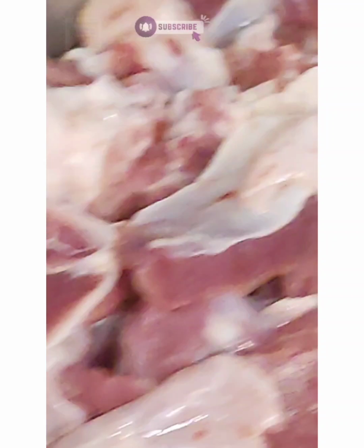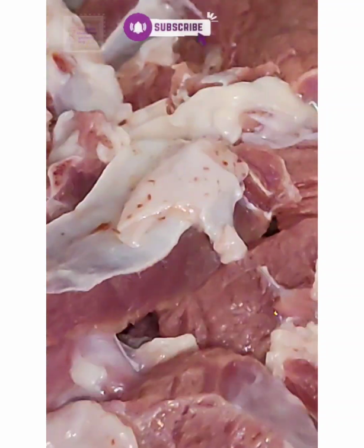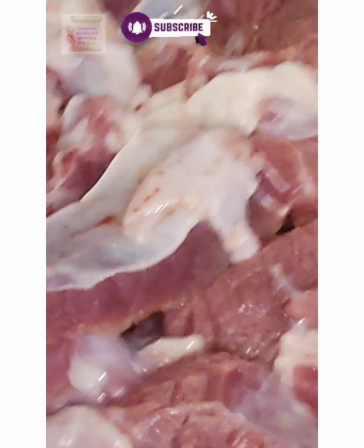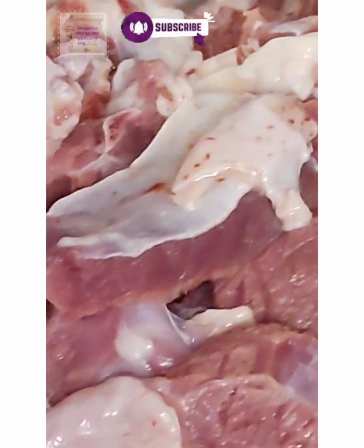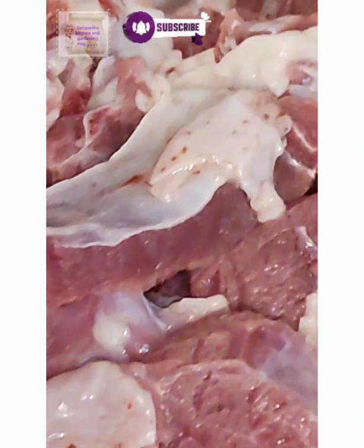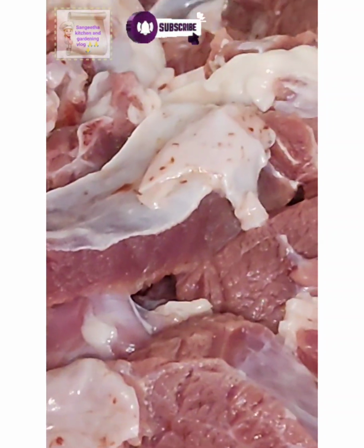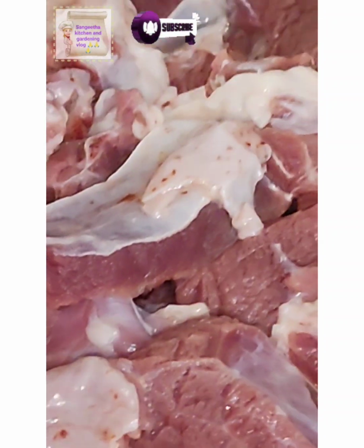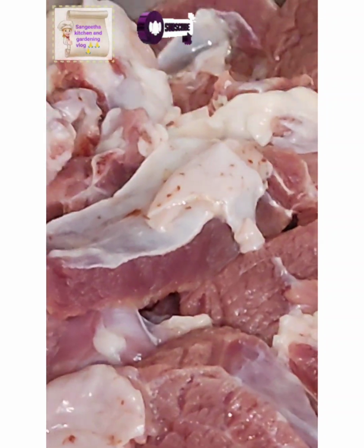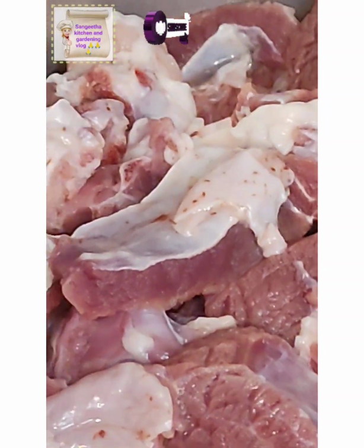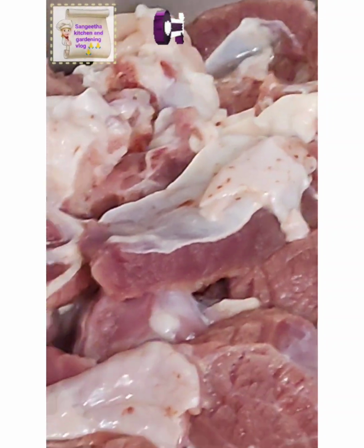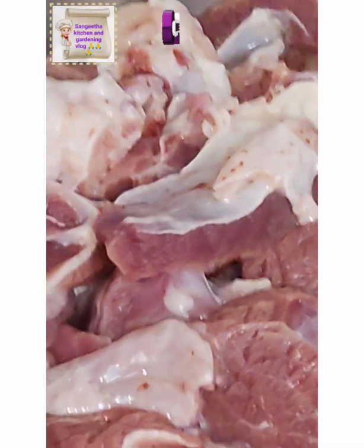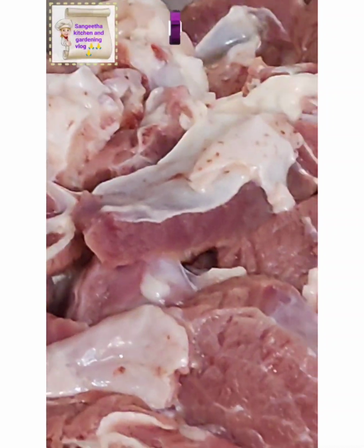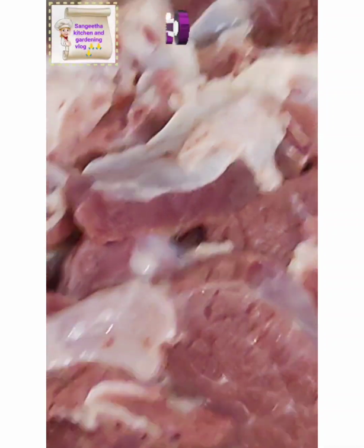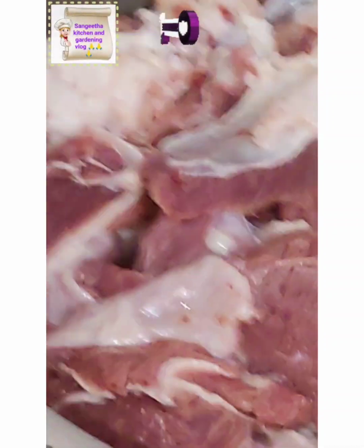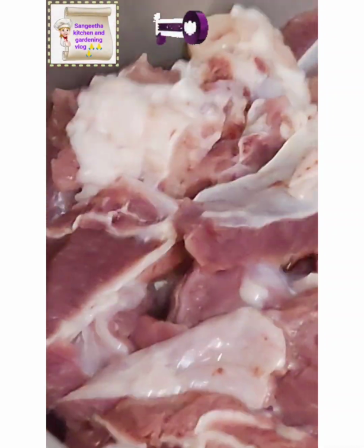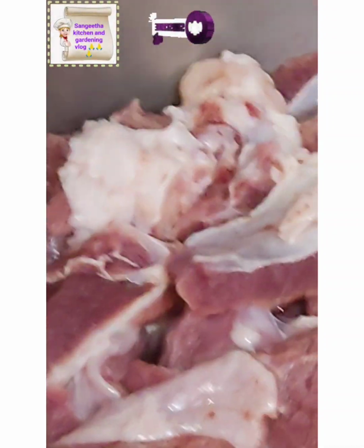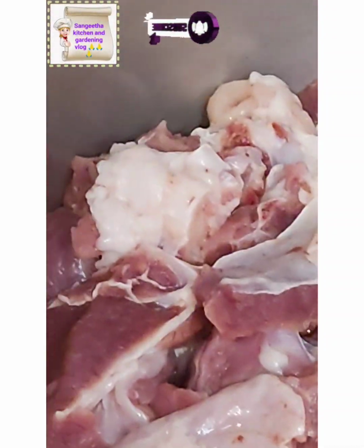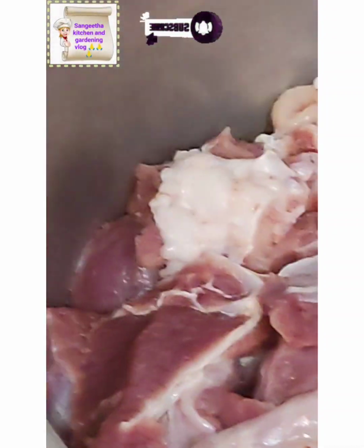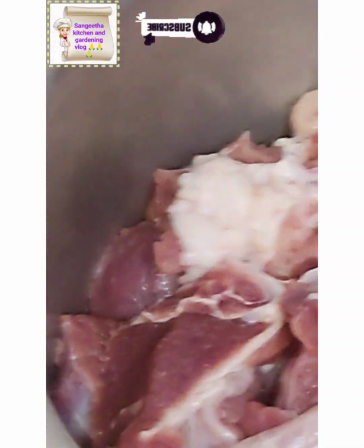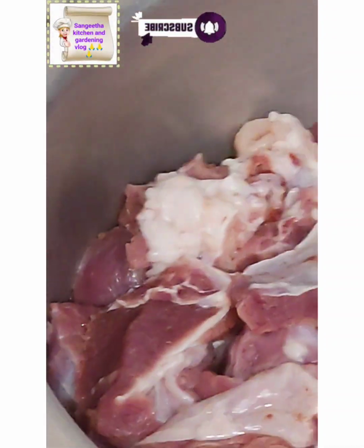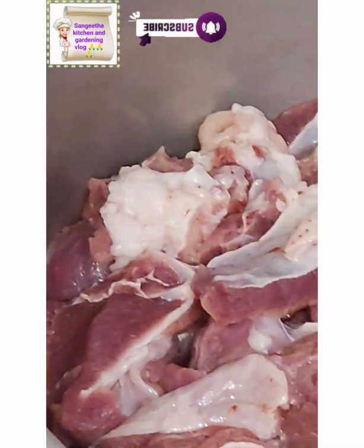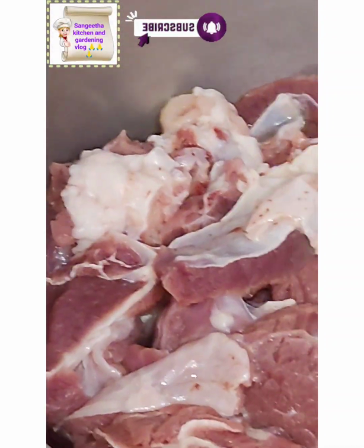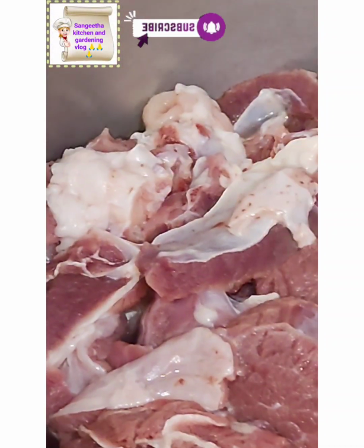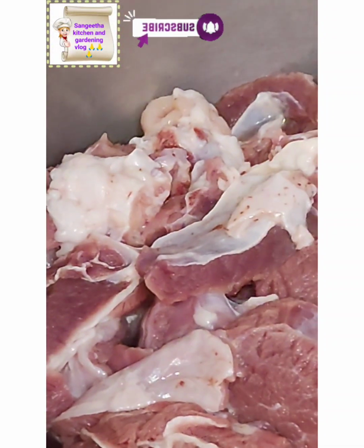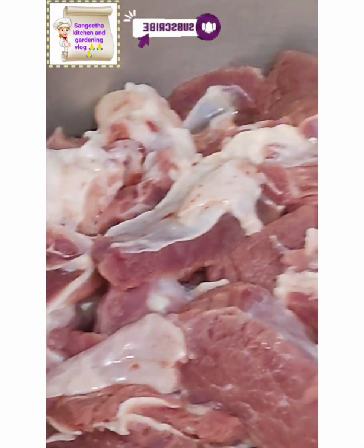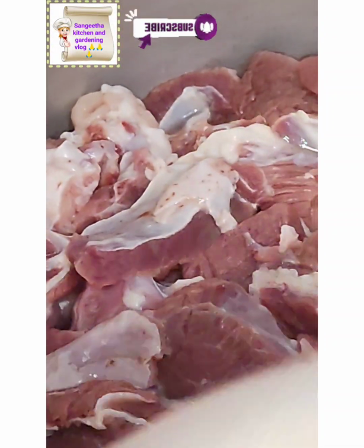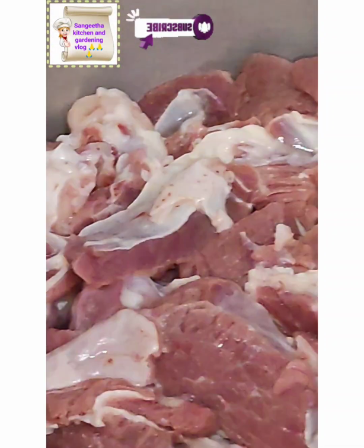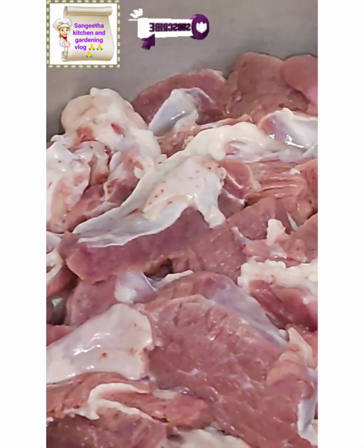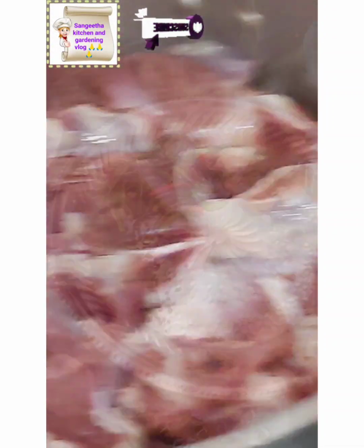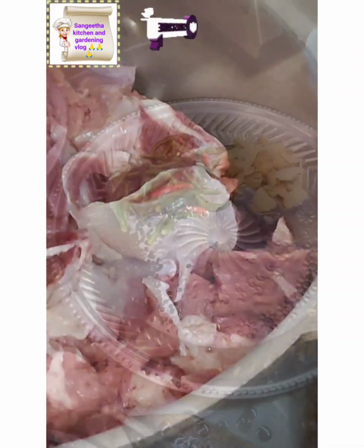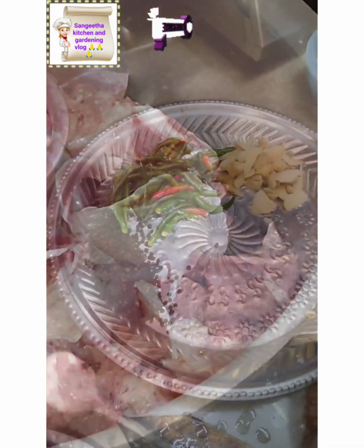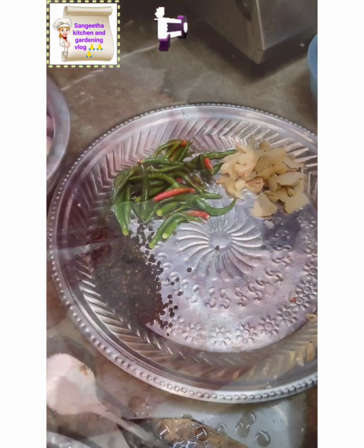Hi friends! Good afternoon. Here we are cooking Mutton Chops.